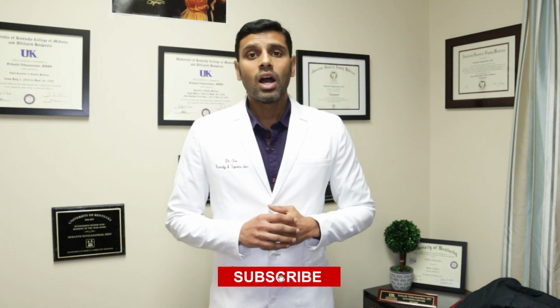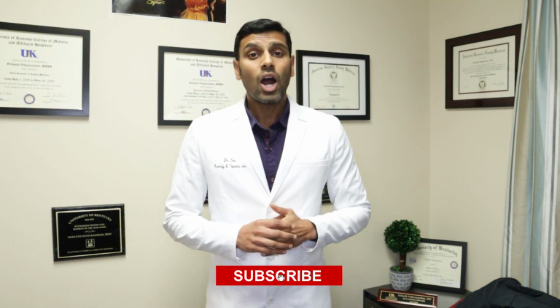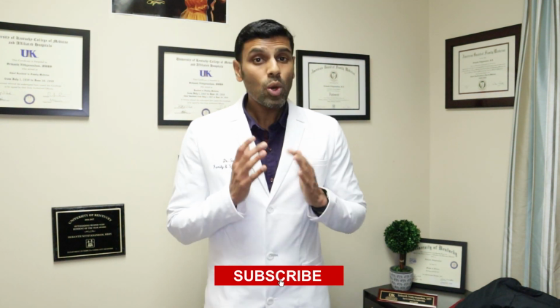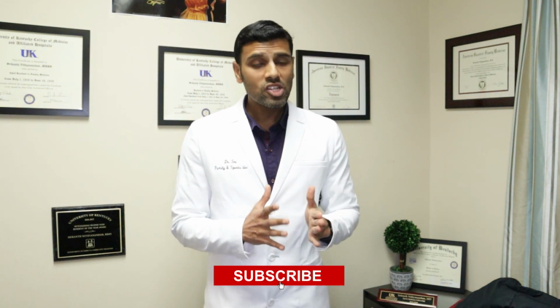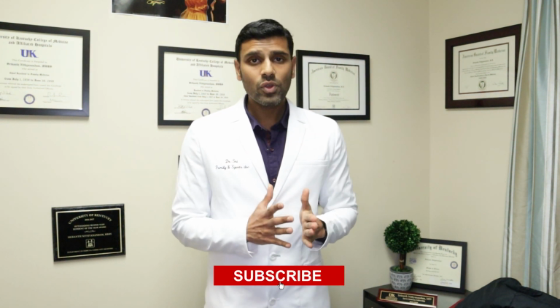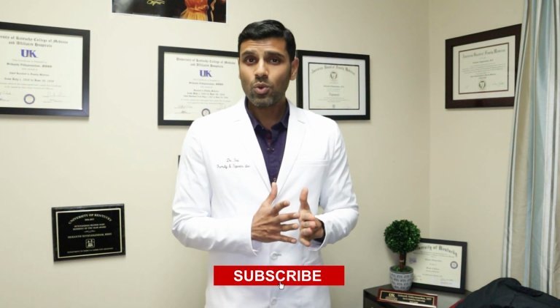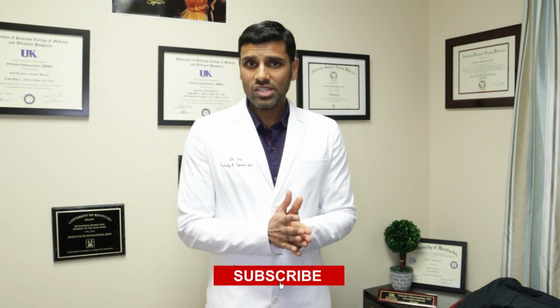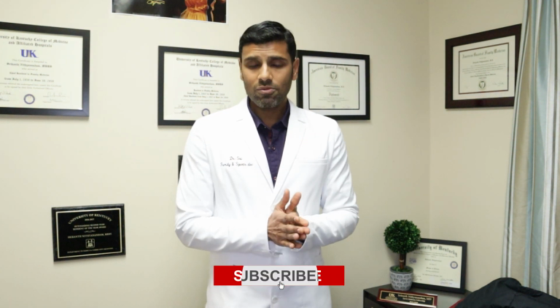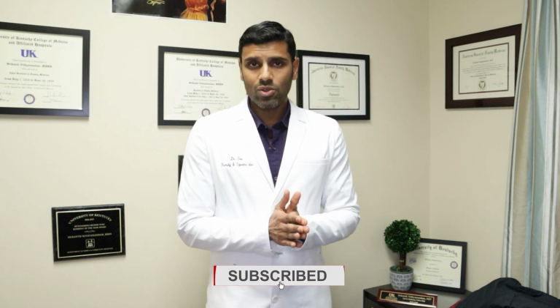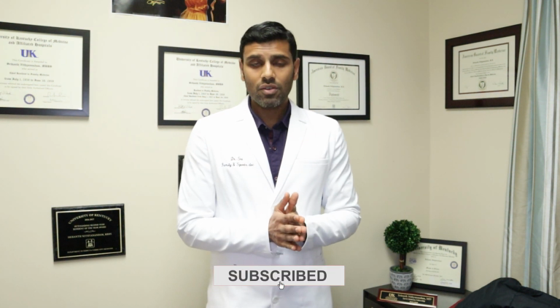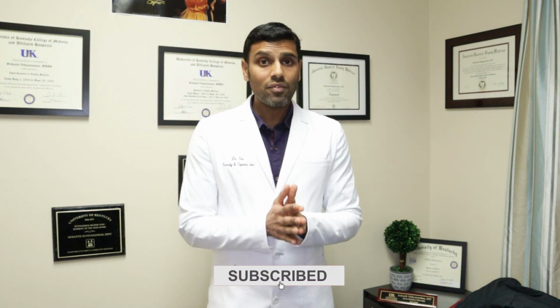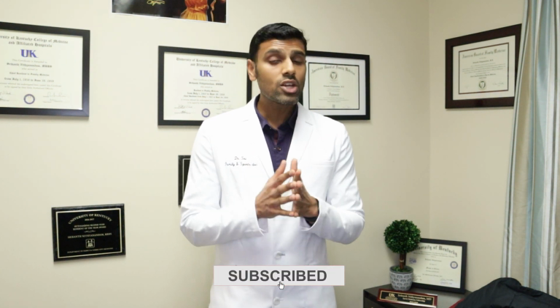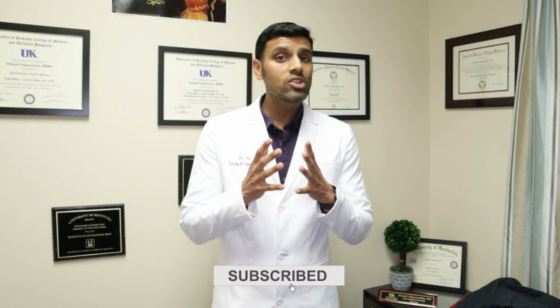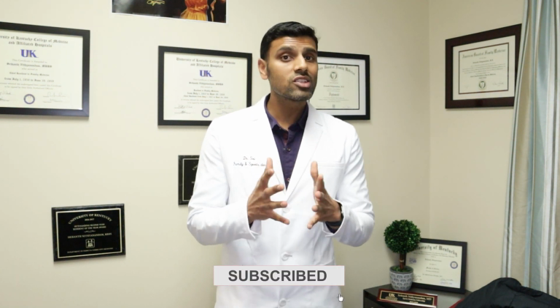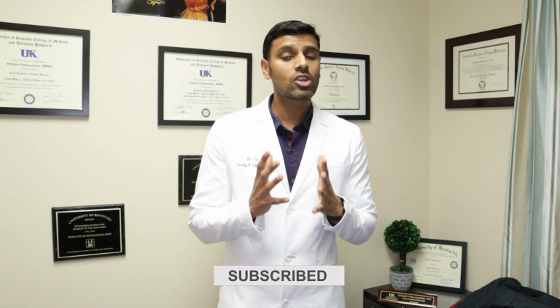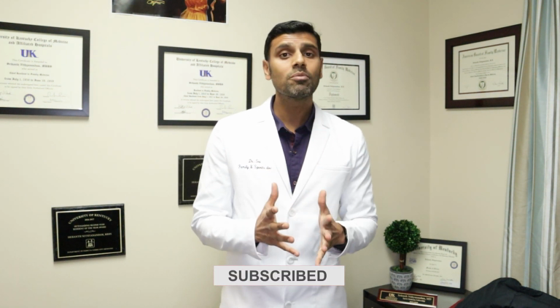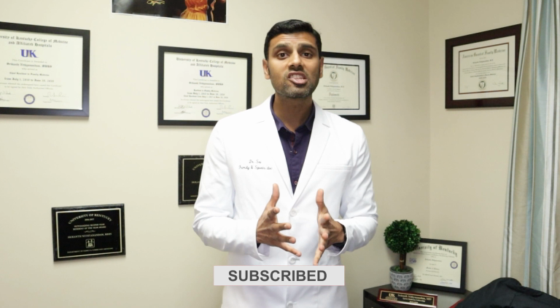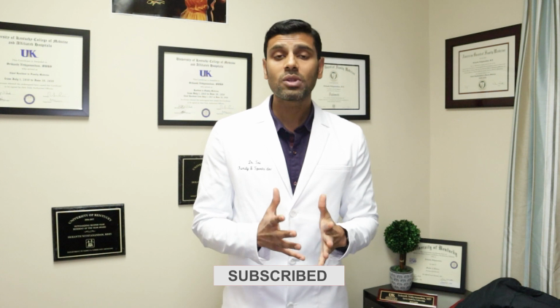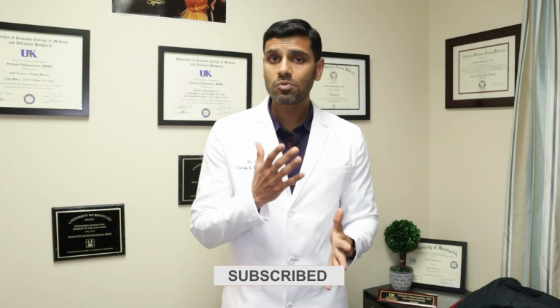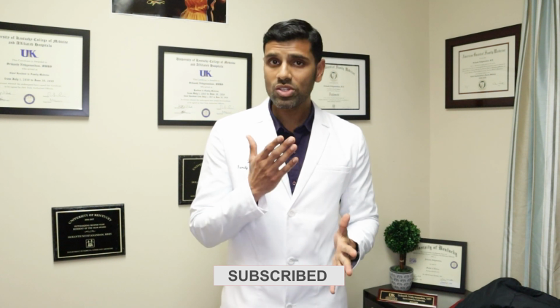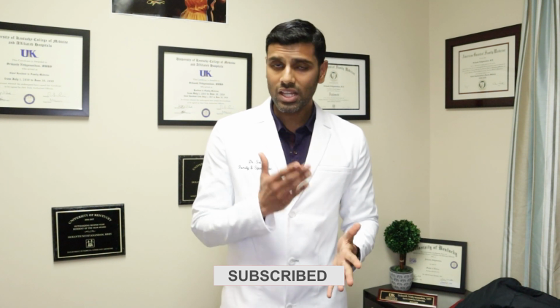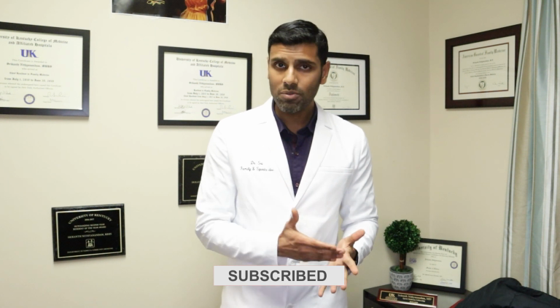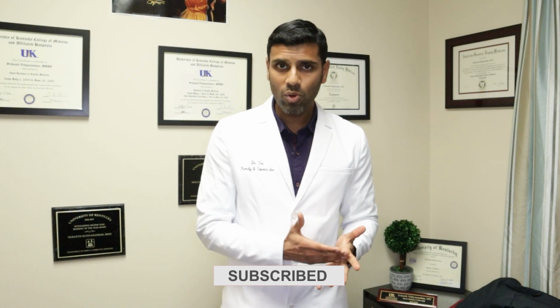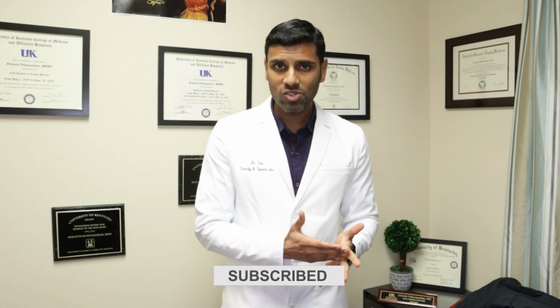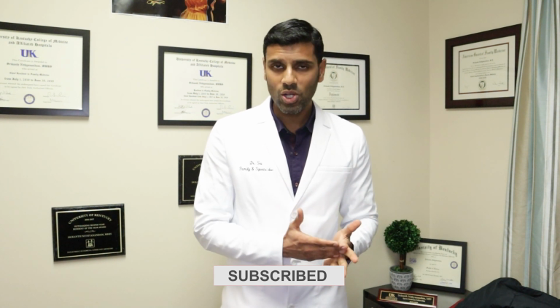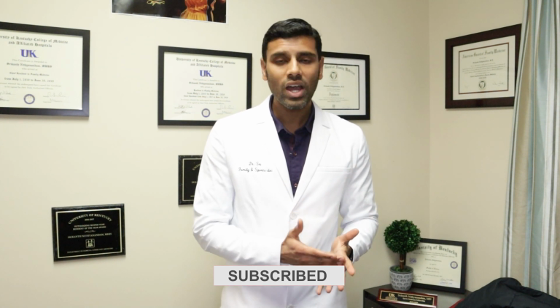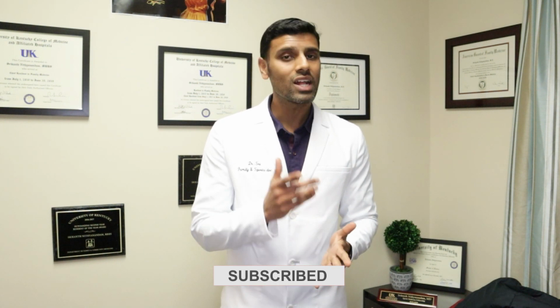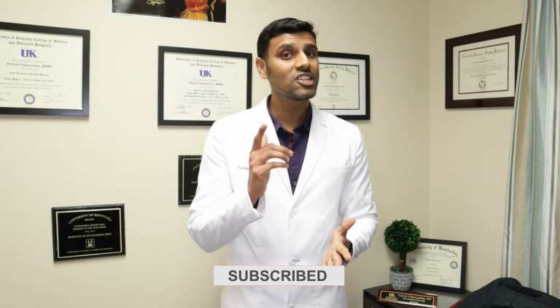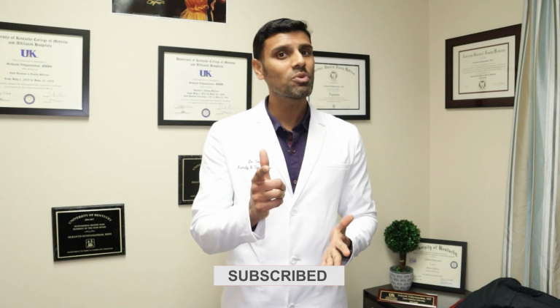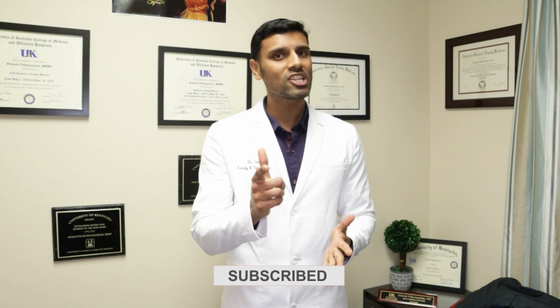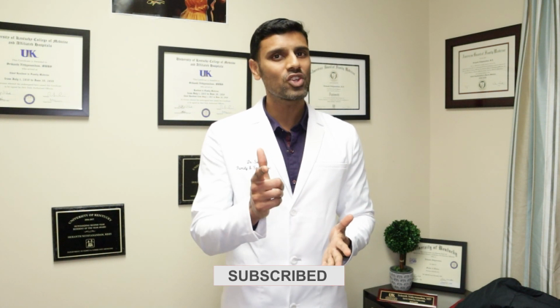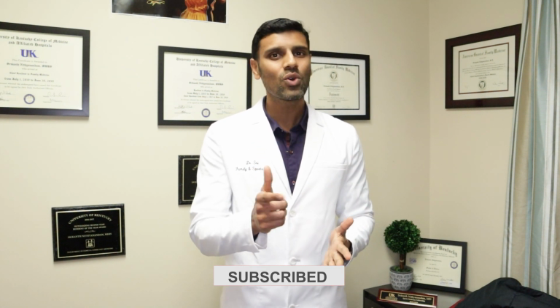I hope this video was helpful. If you have any questions or comments, please post them in the comment box below, and I'll see you in my next video.